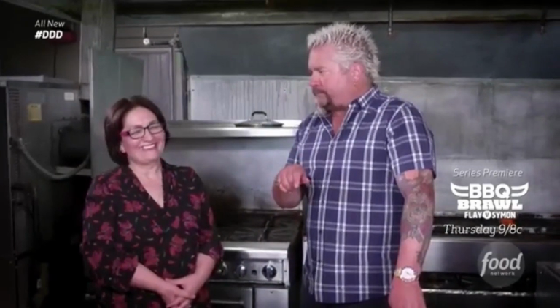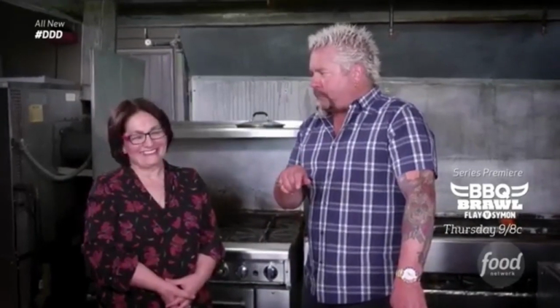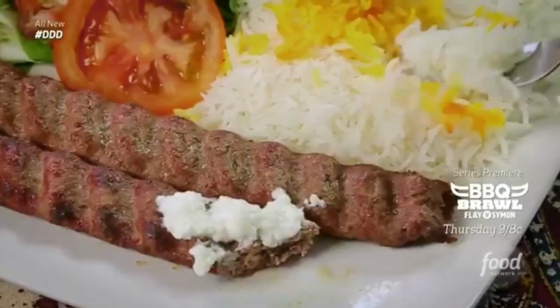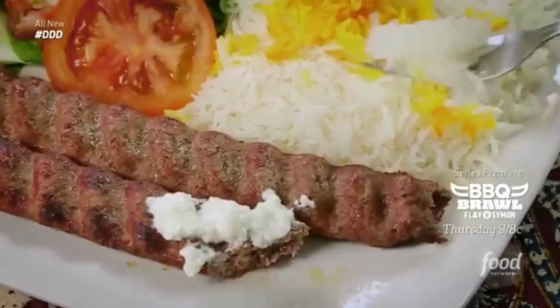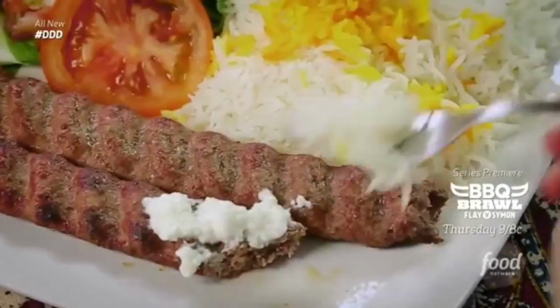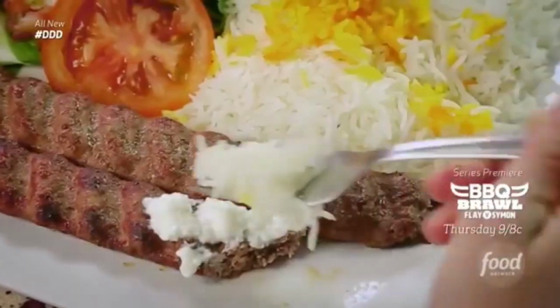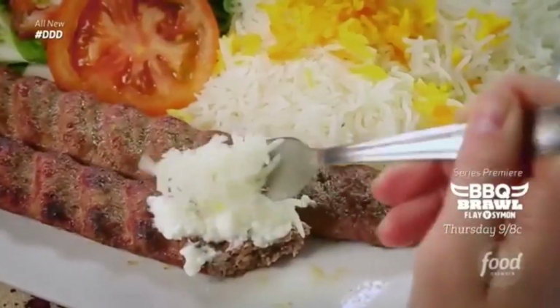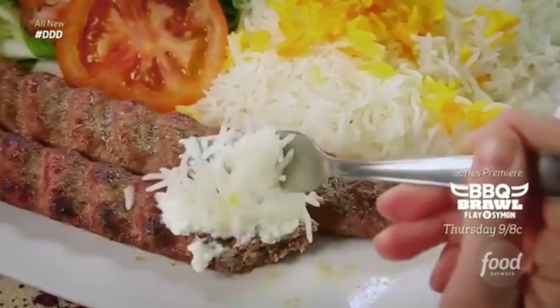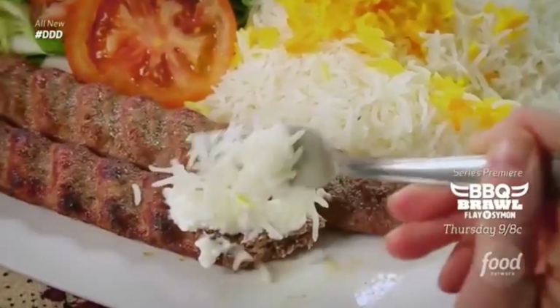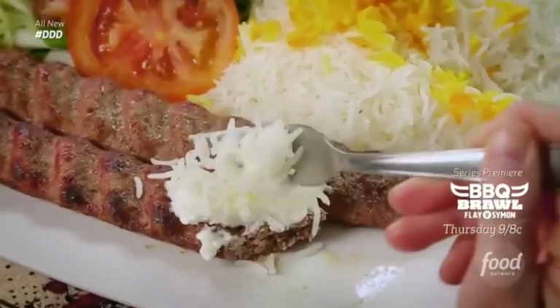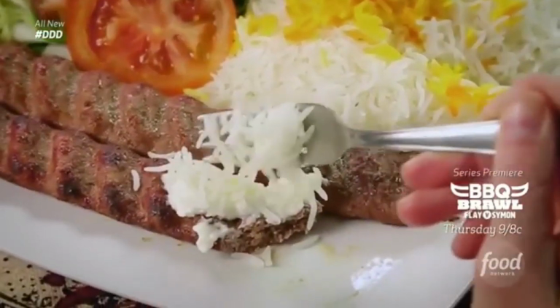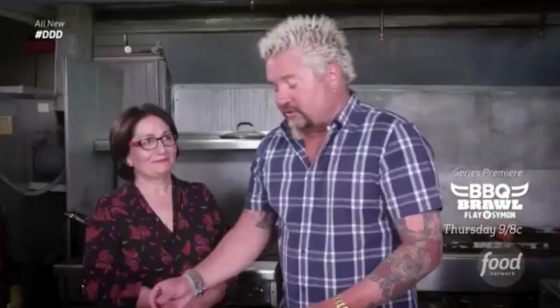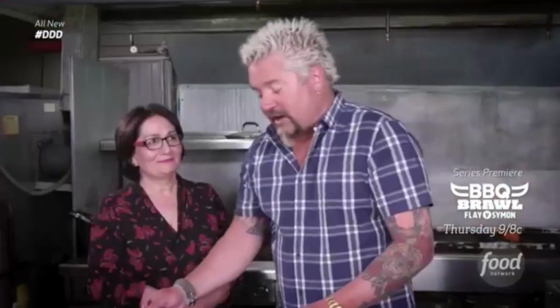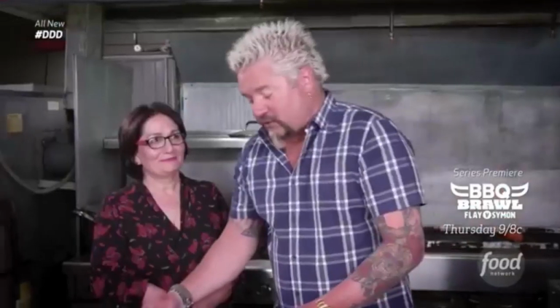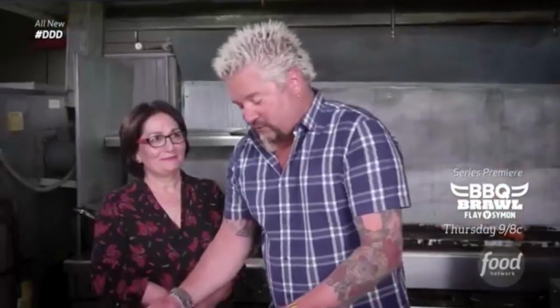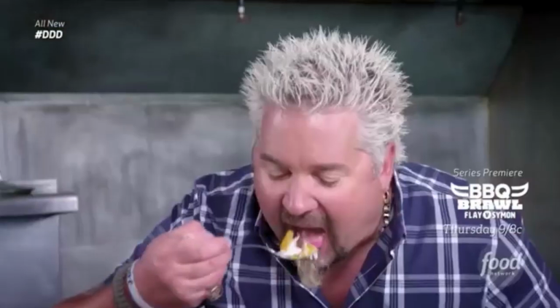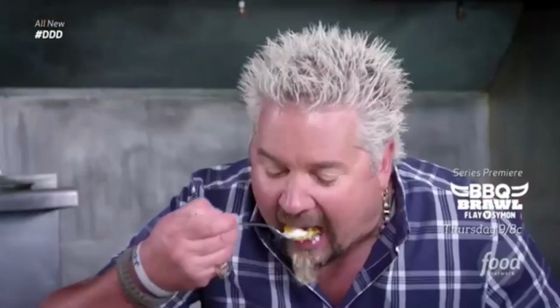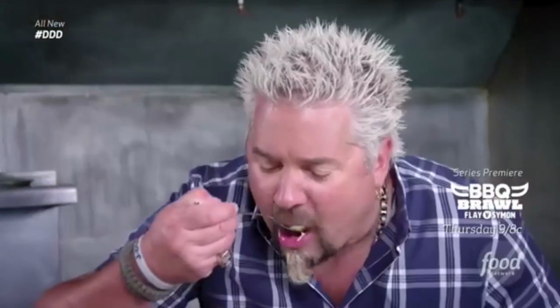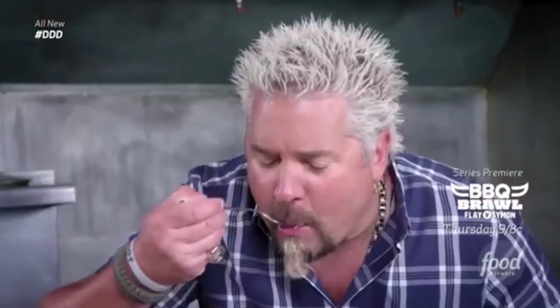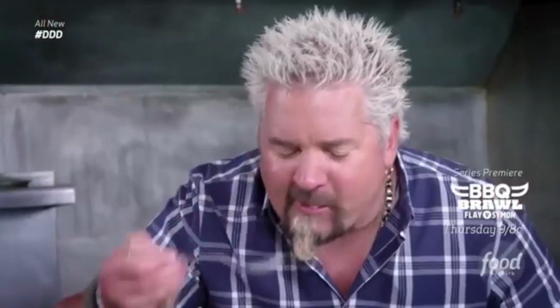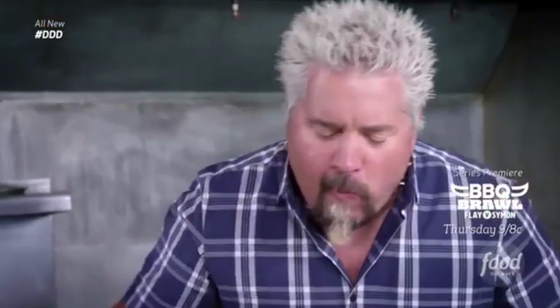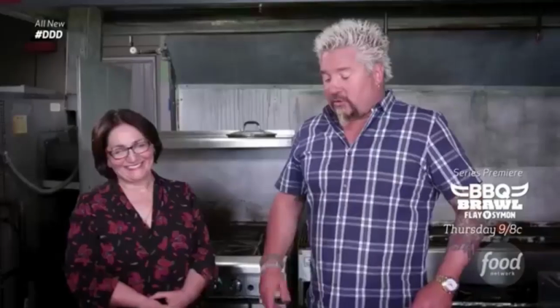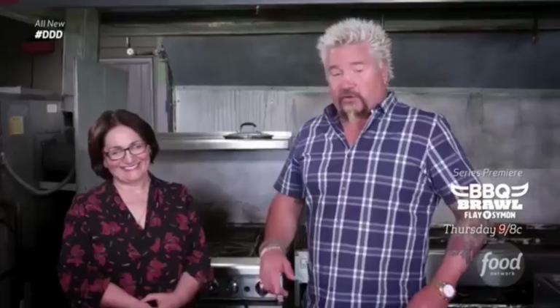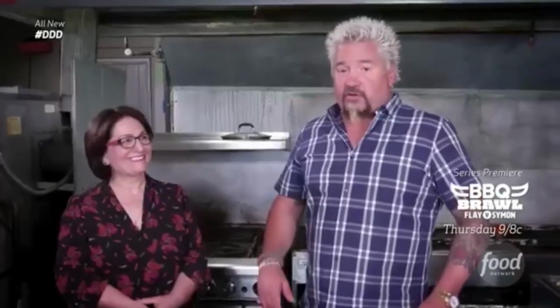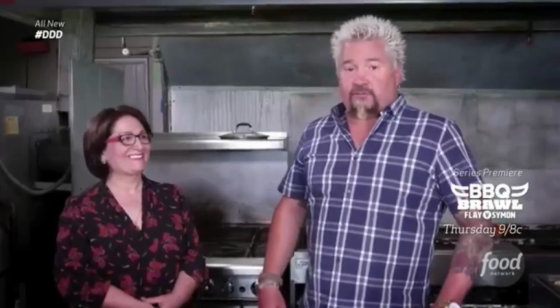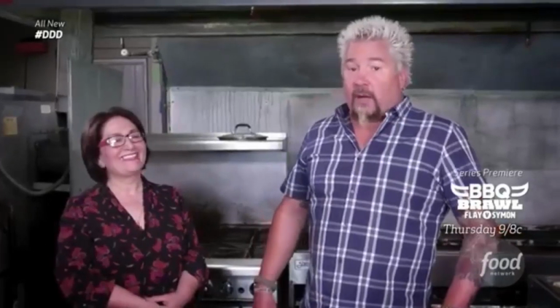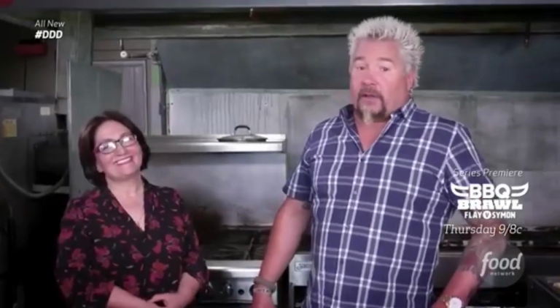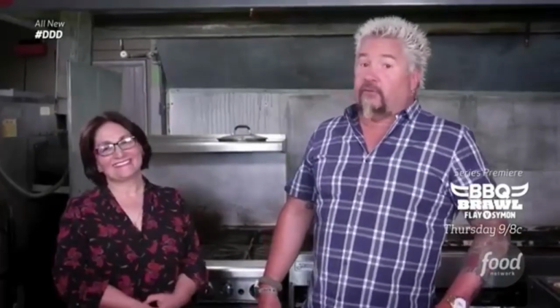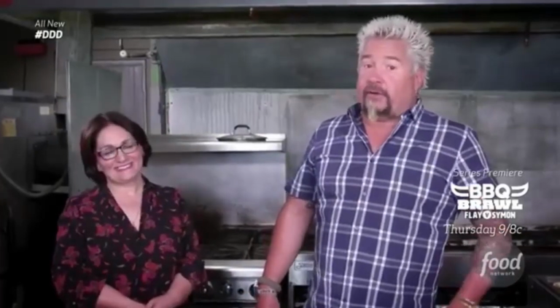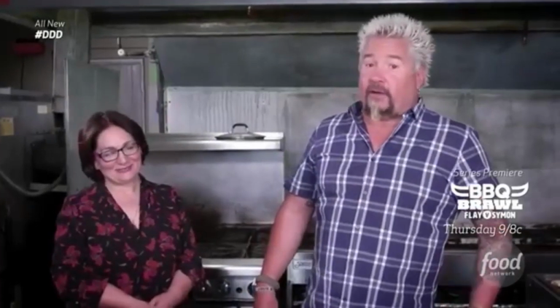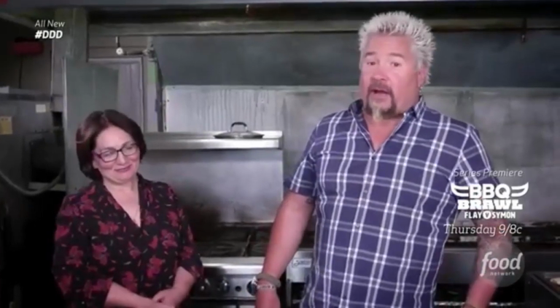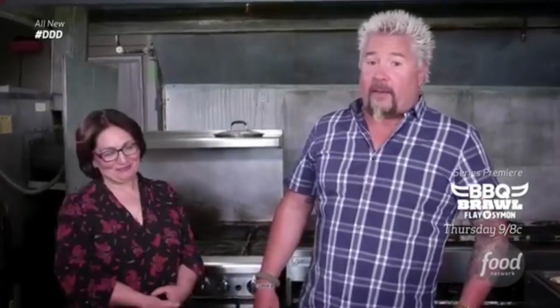Good. Yogurt on the kebab? Dangerous. Delicious. Like, really dynamite.